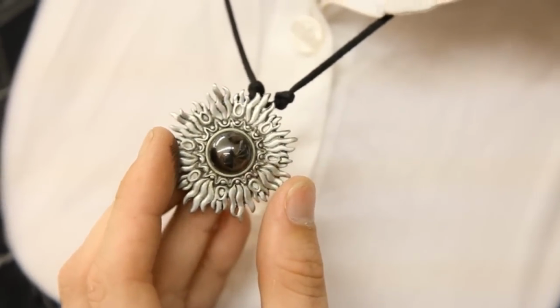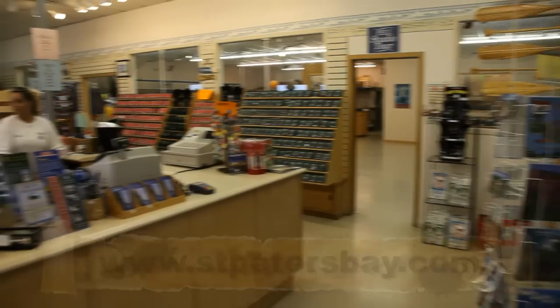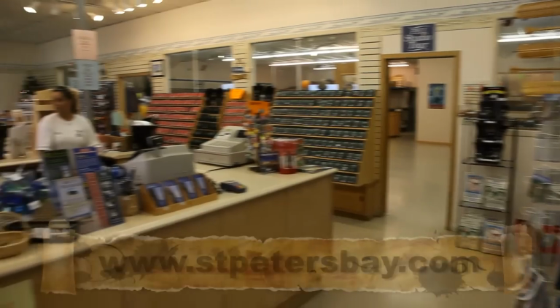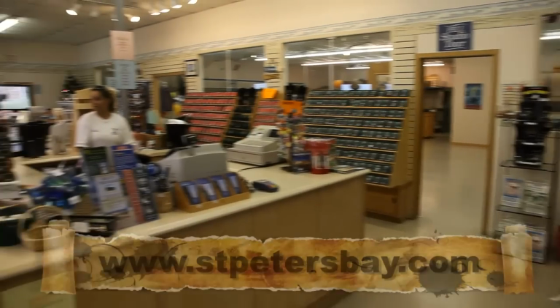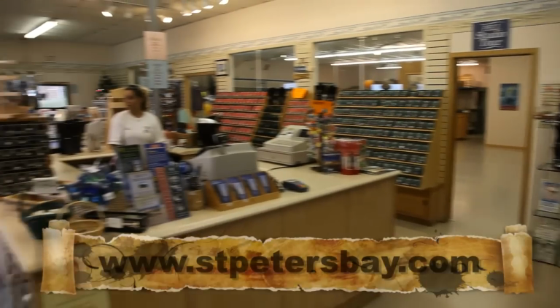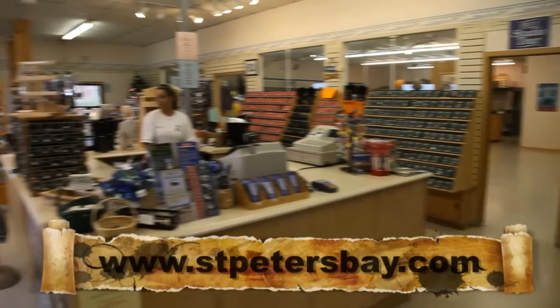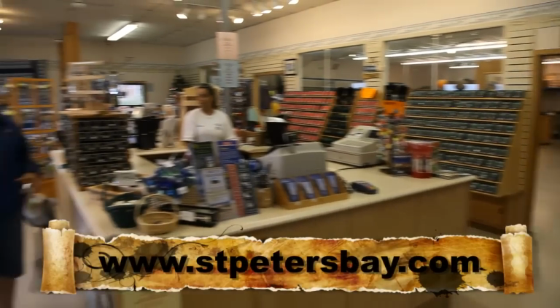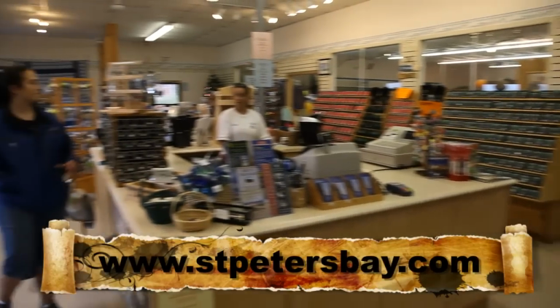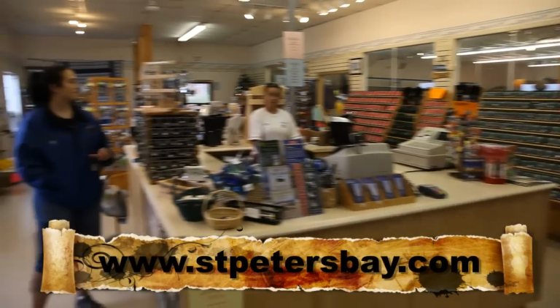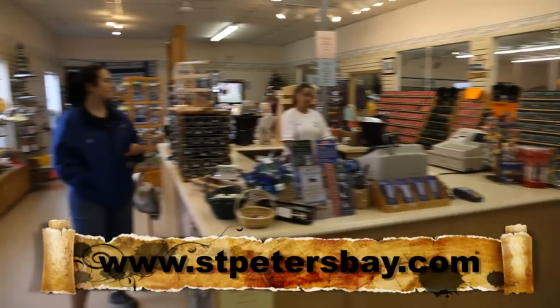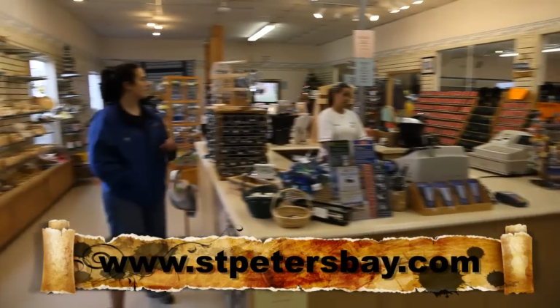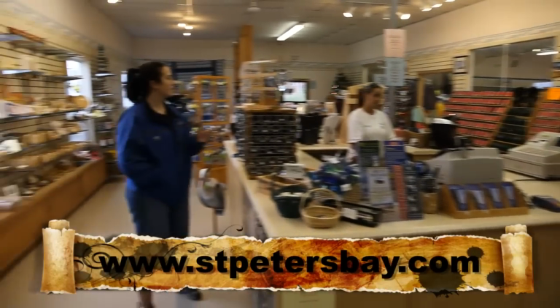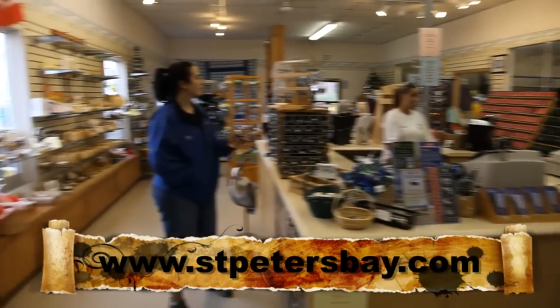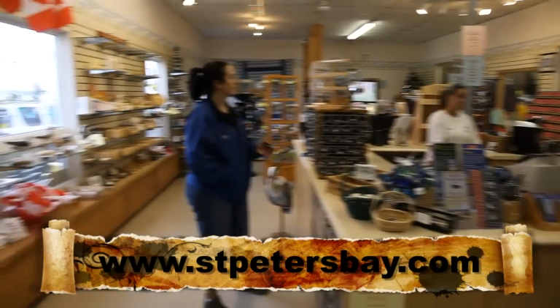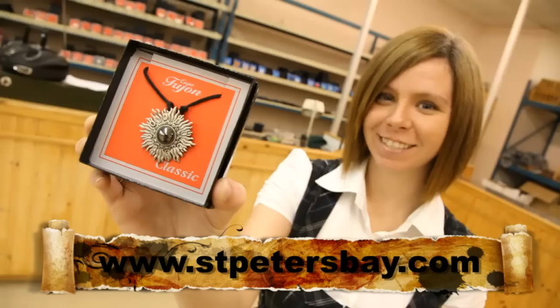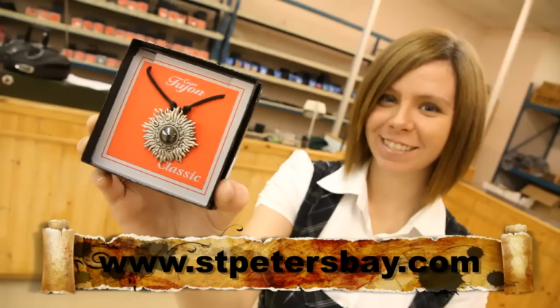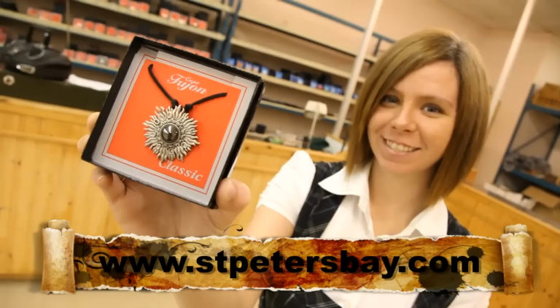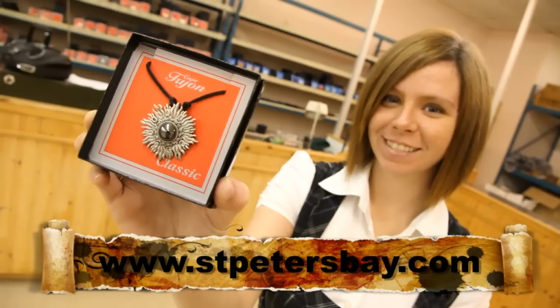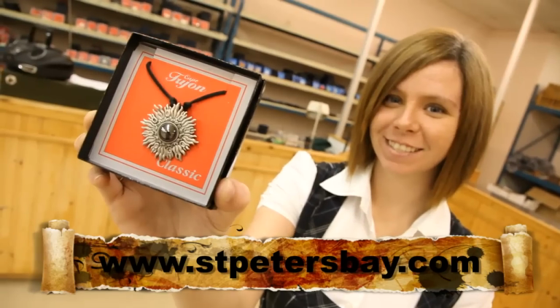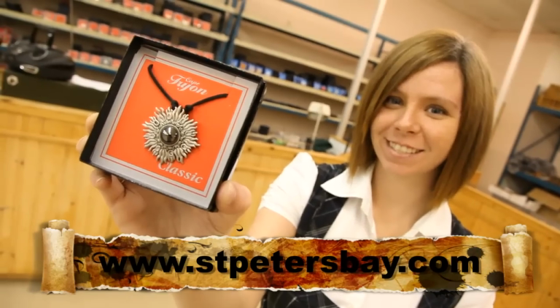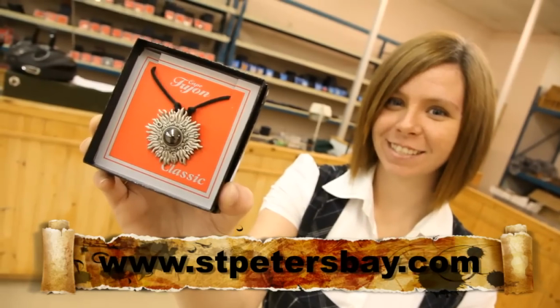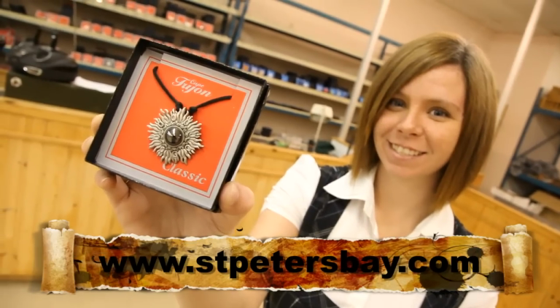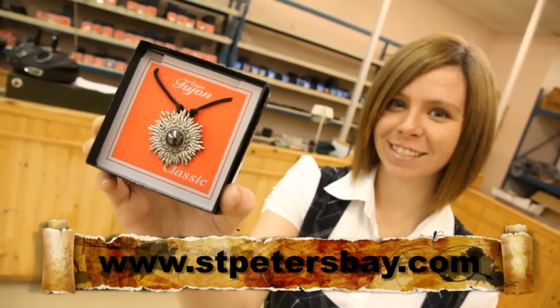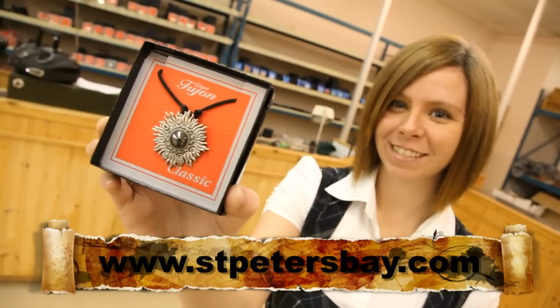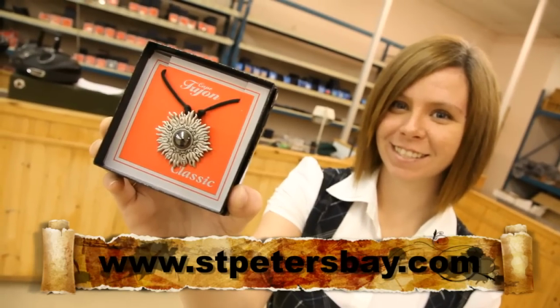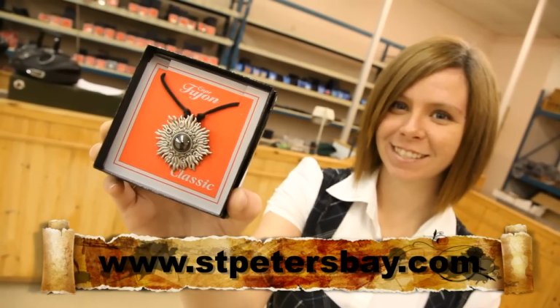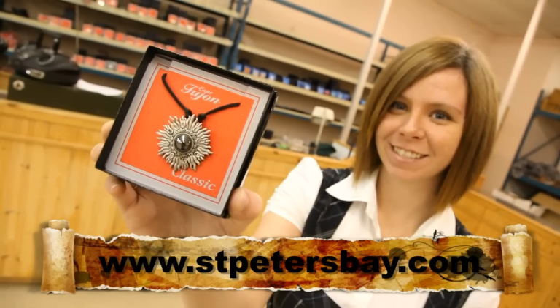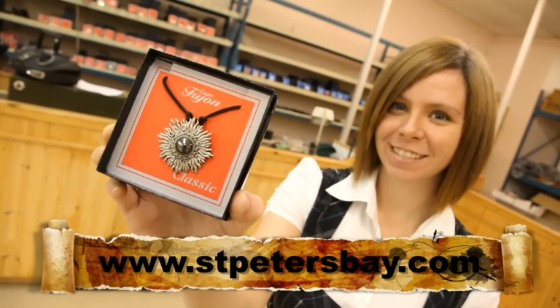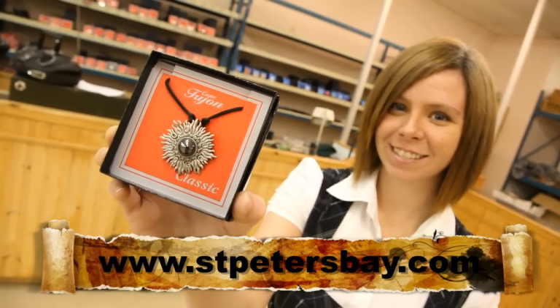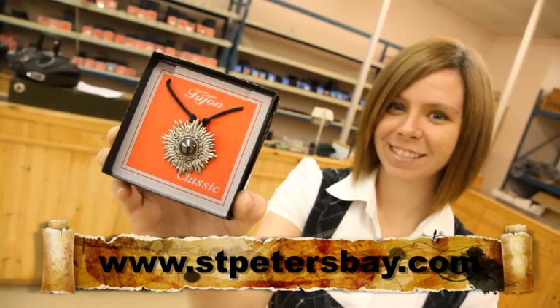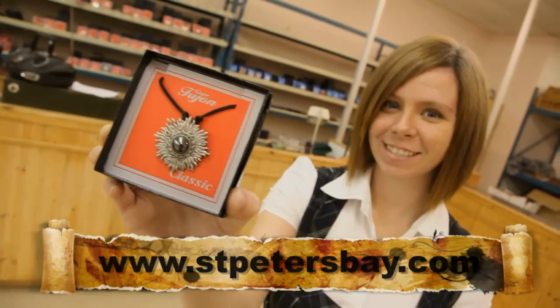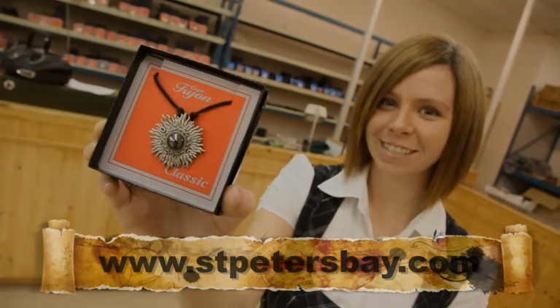Come to St. Peter's Bay, take the tour, and be the master caster, where you wear what you make.